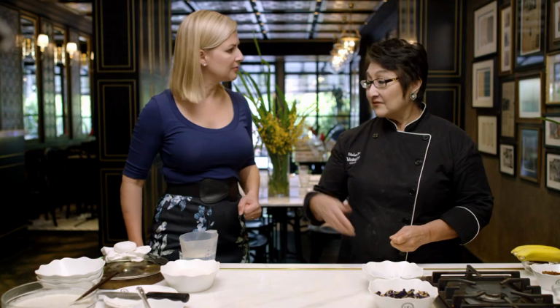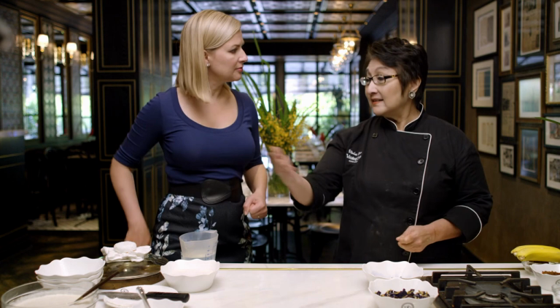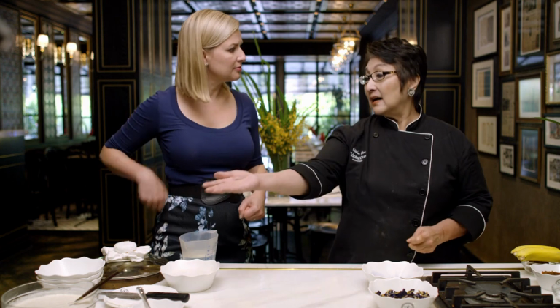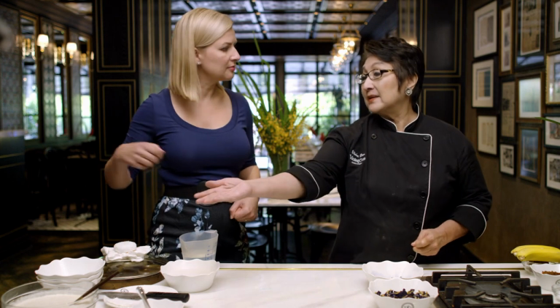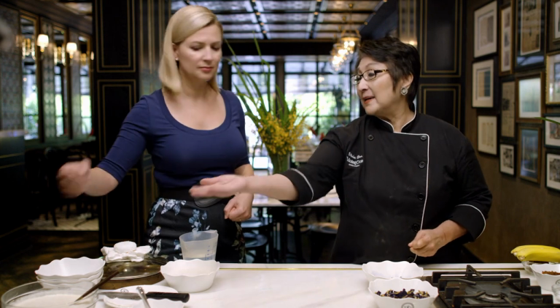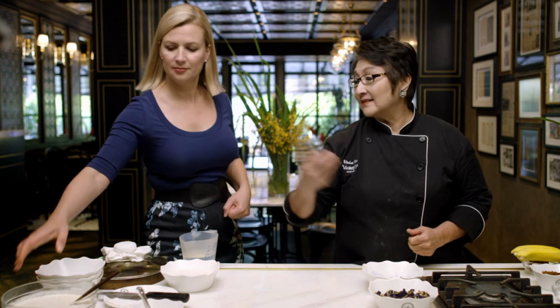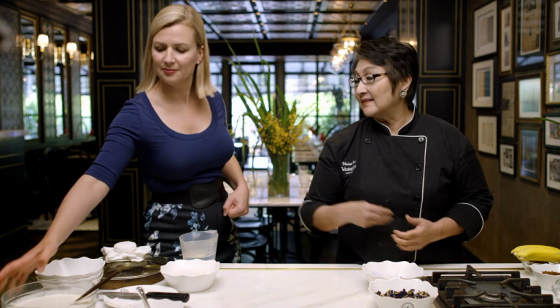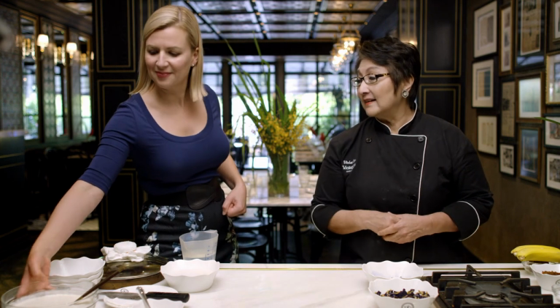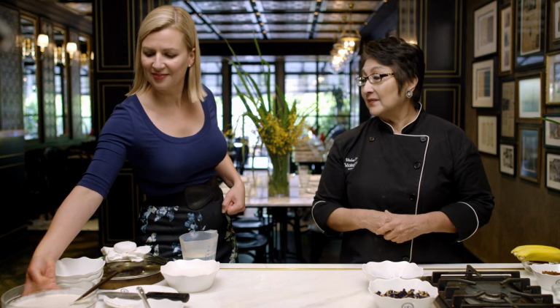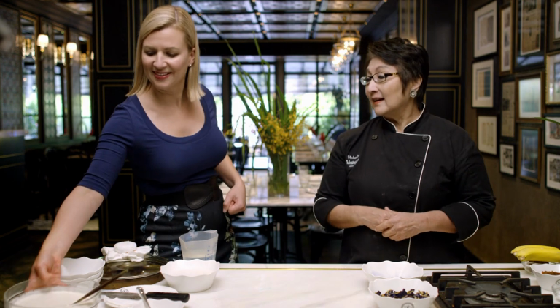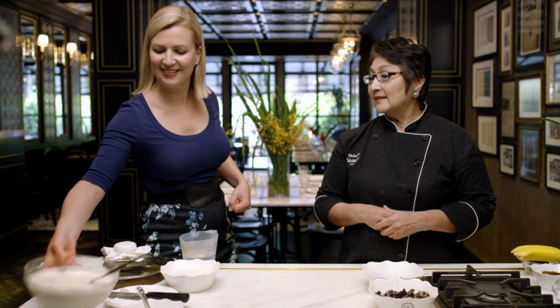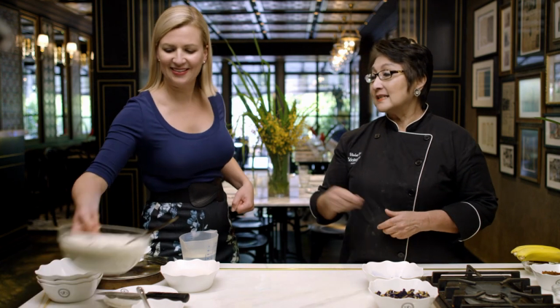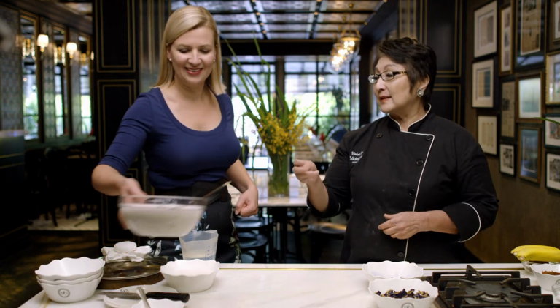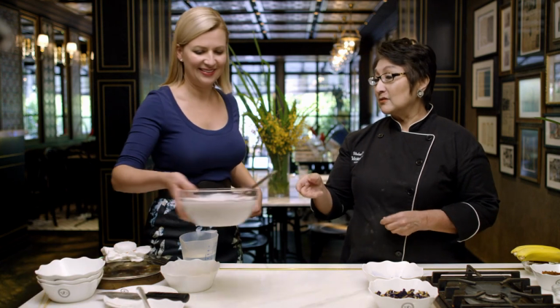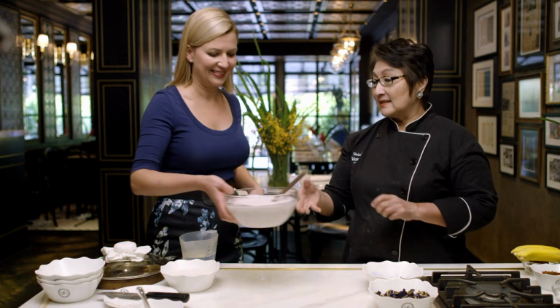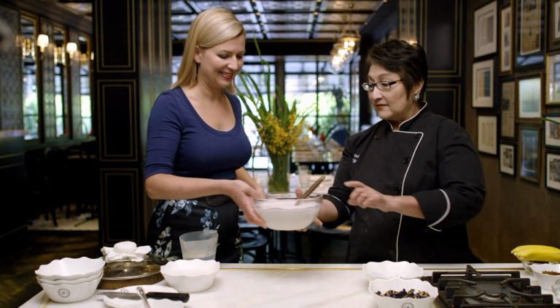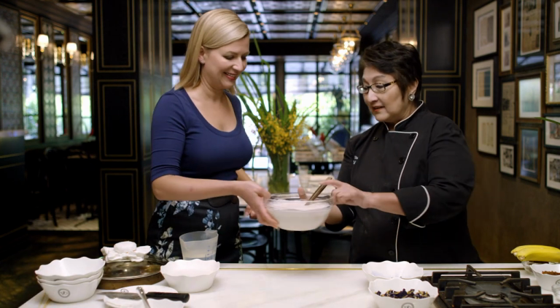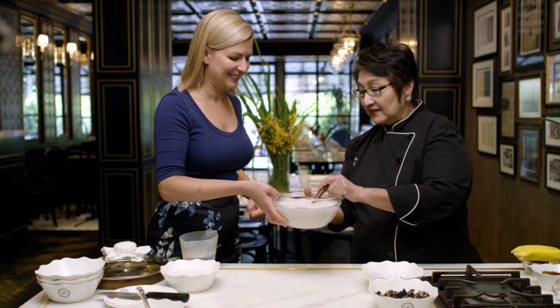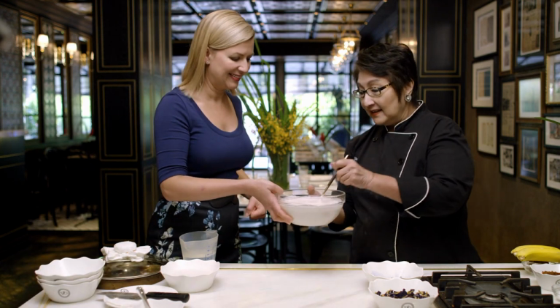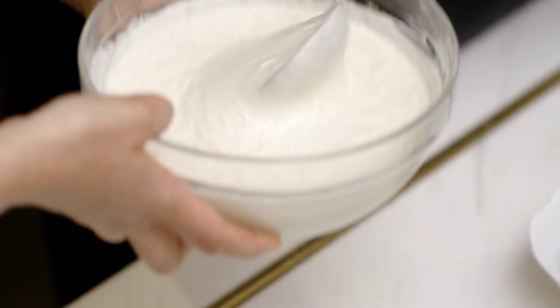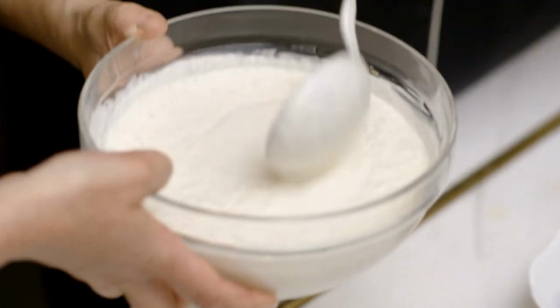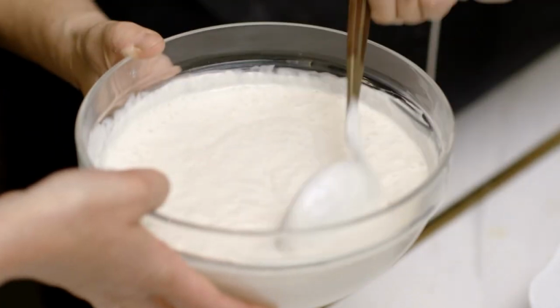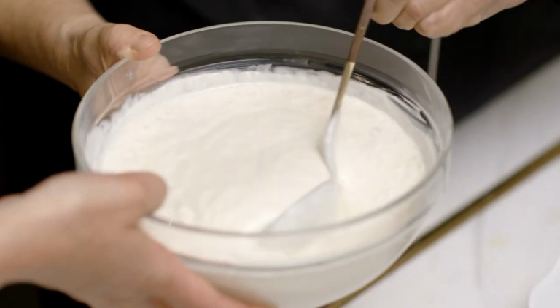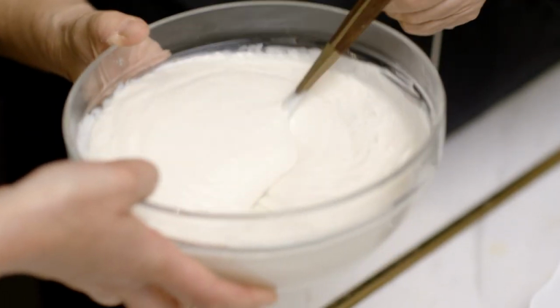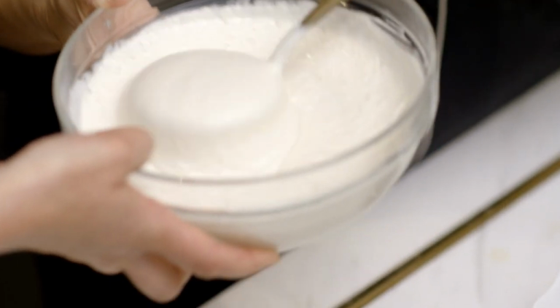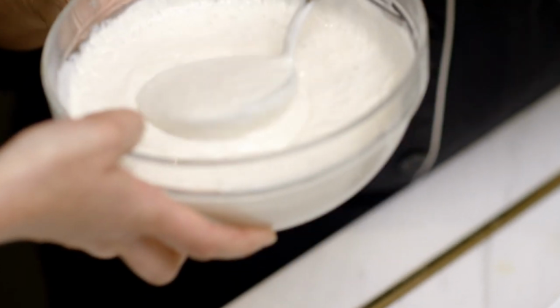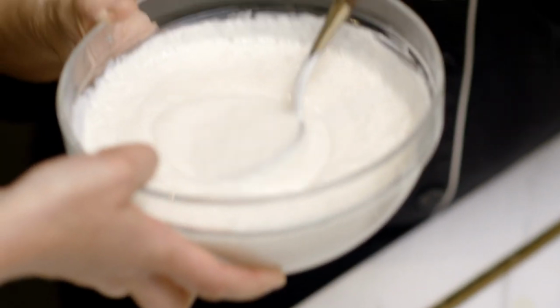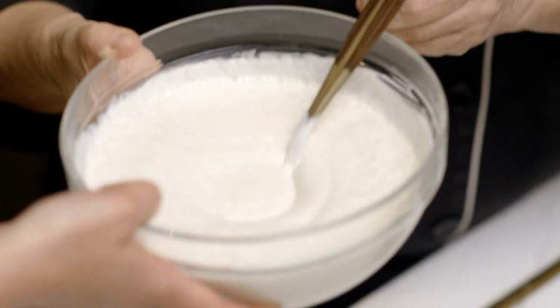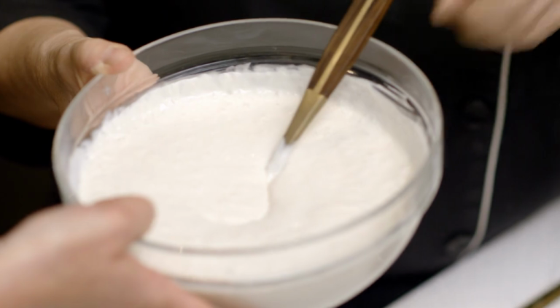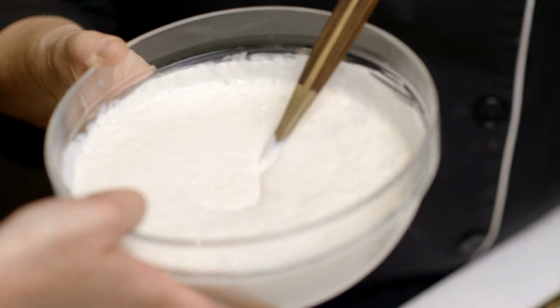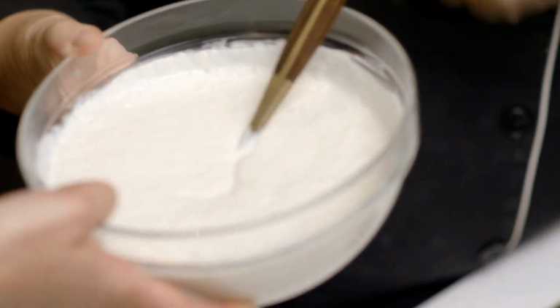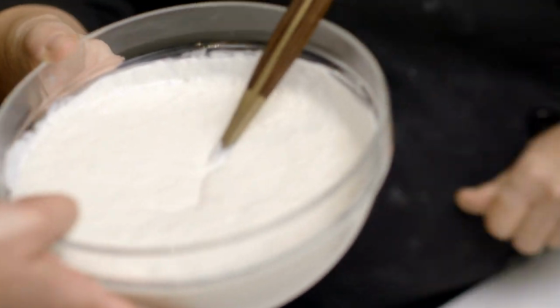After an hour, the batter looks fluffy and light — exactly, and it's so airy.